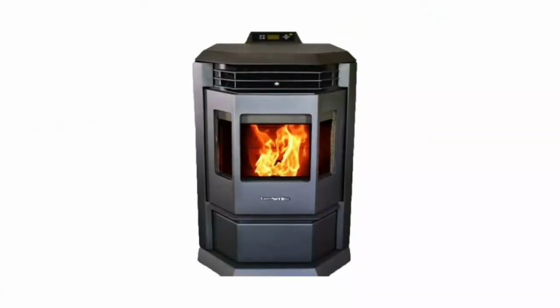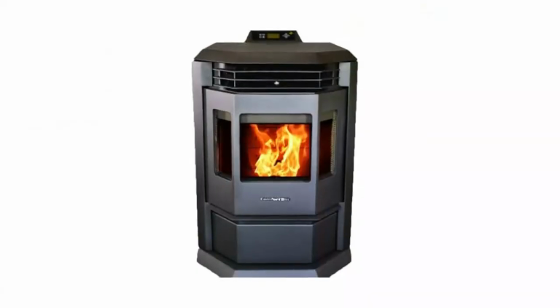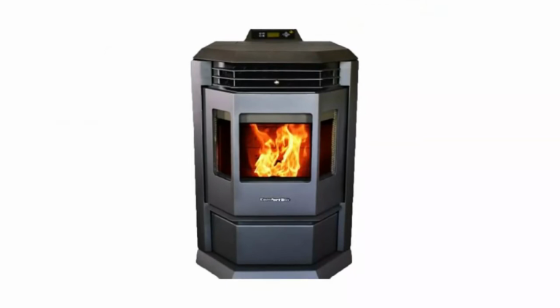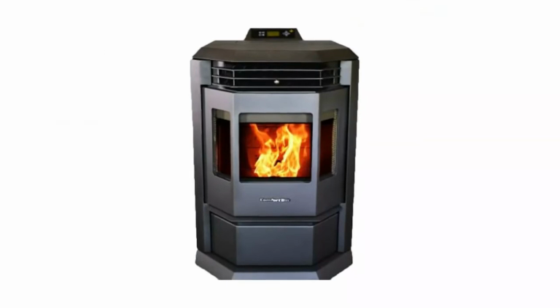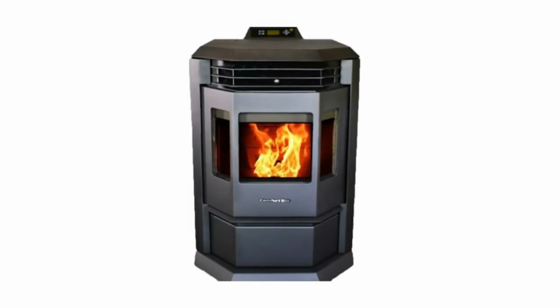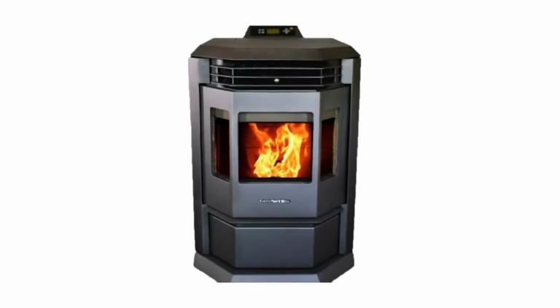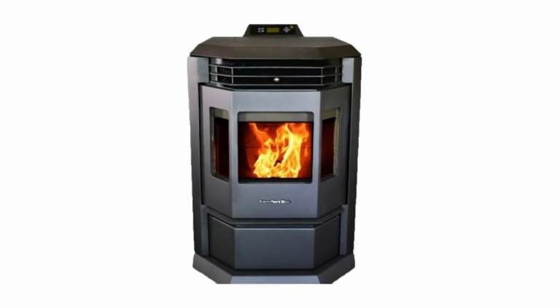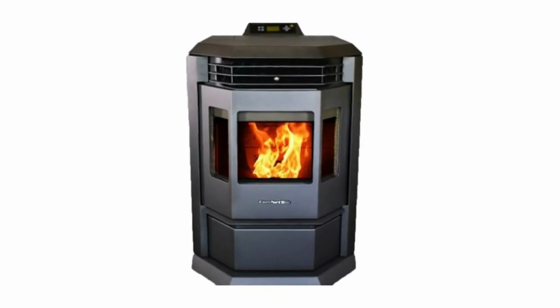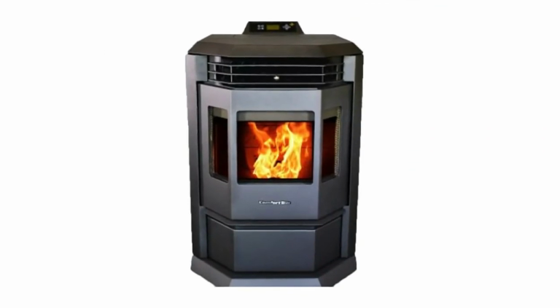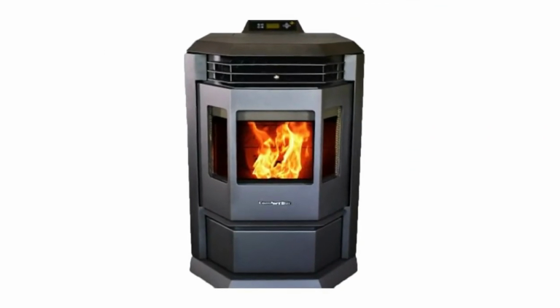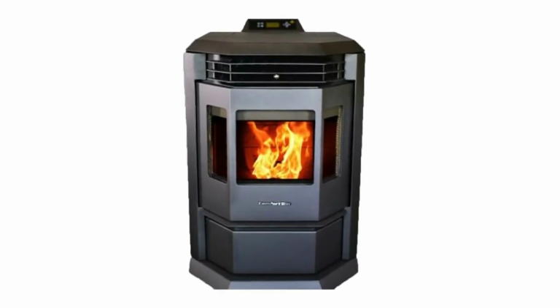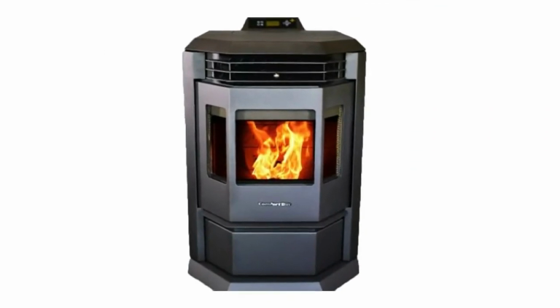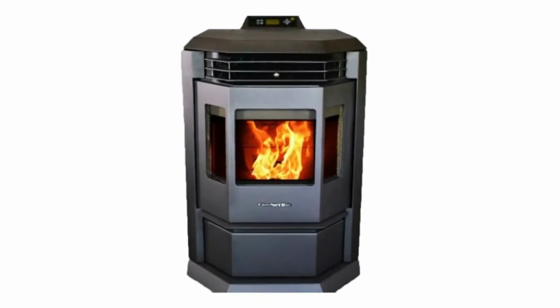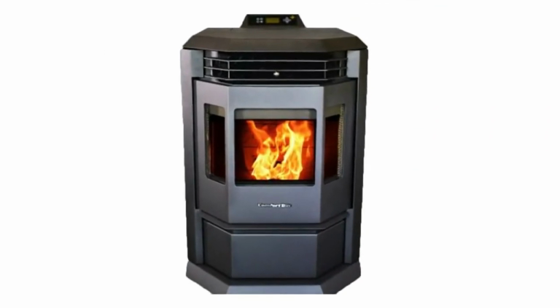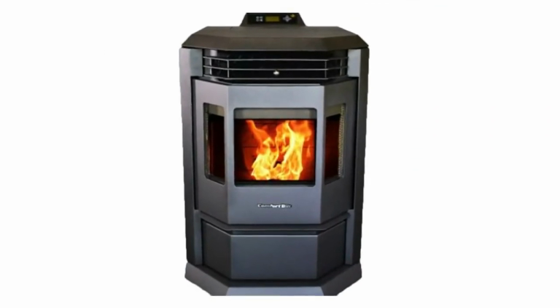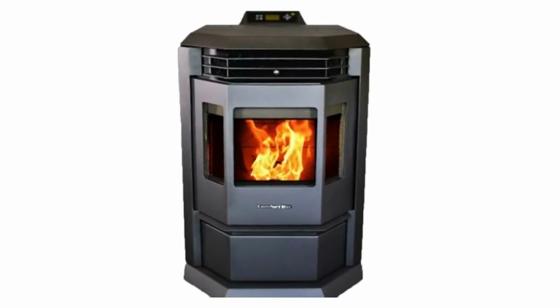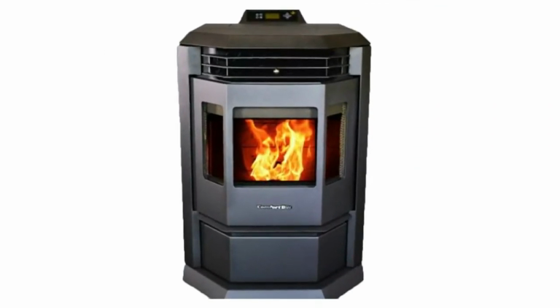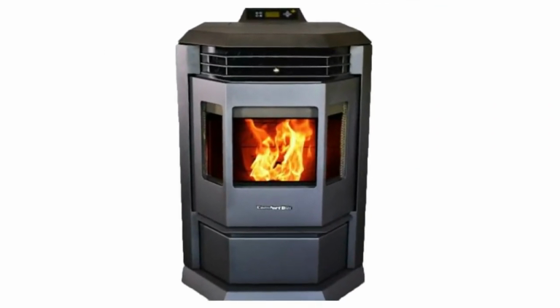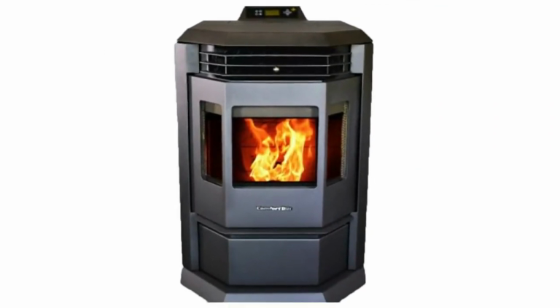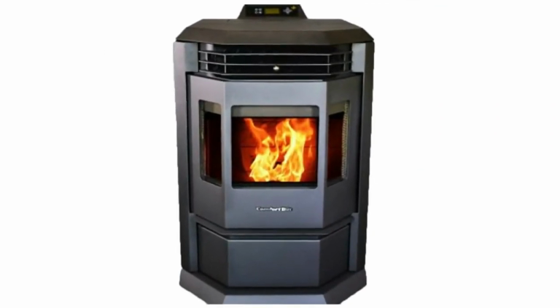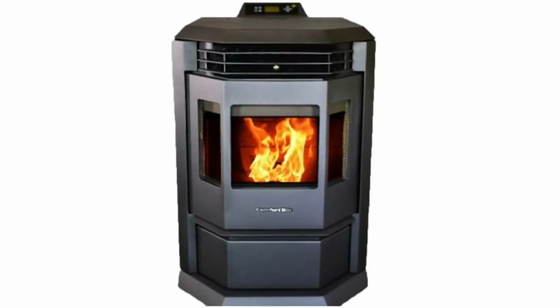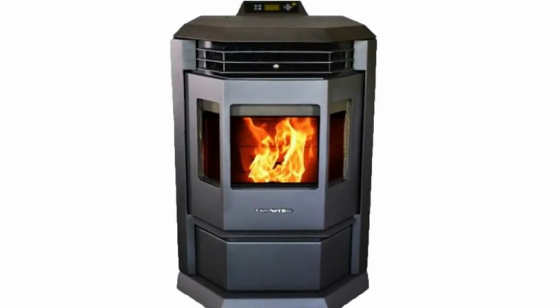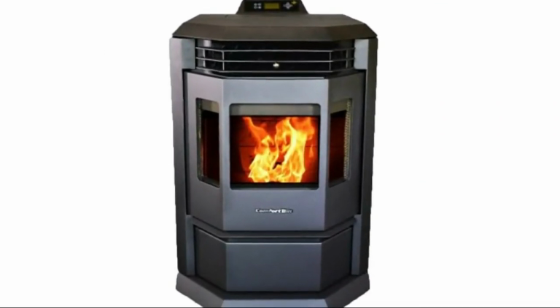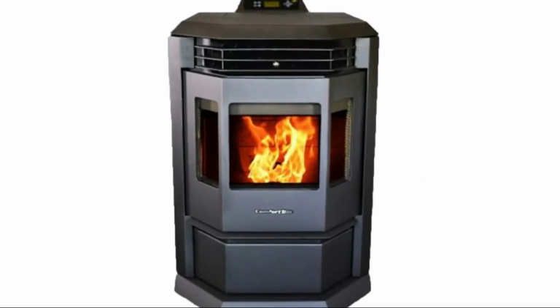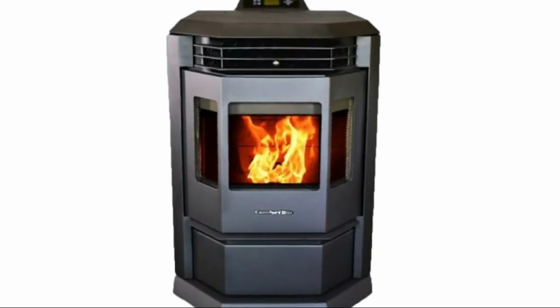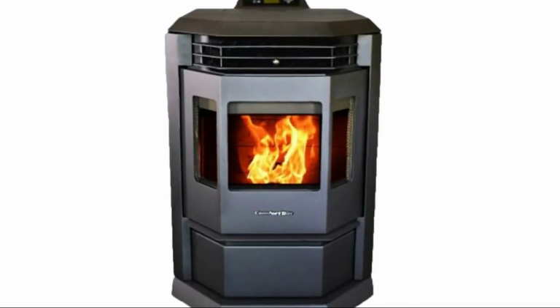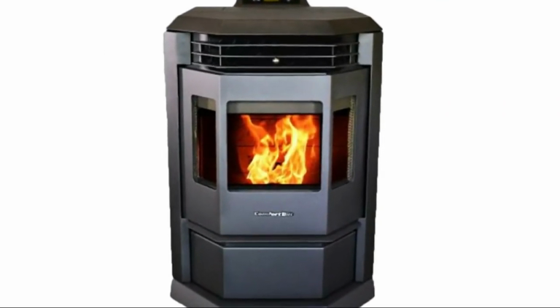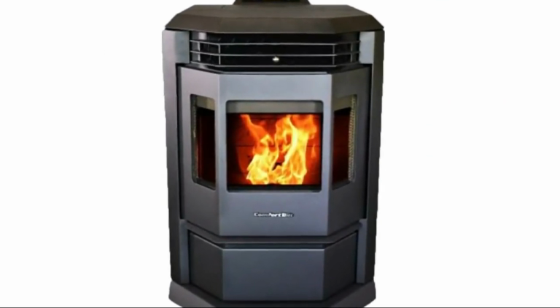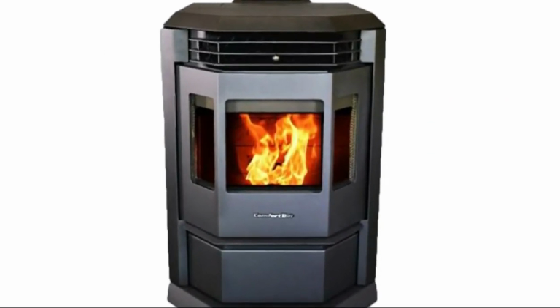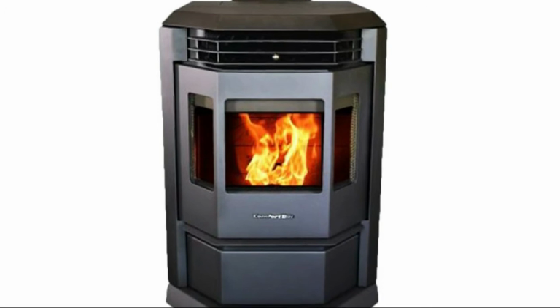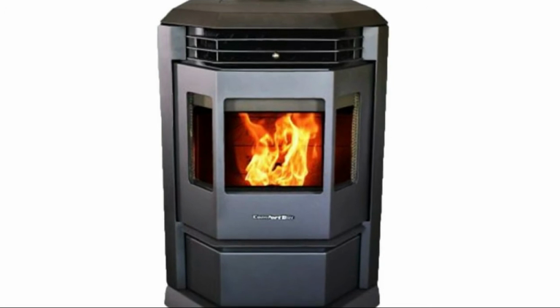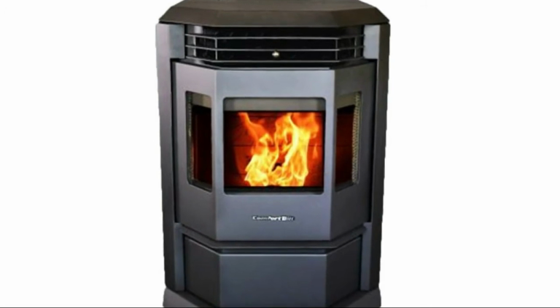All pellet stoves need to be cleaned. Most have hard-to-reach chambers that build up ash, which impairs the stove's ability to transfer heat. This unit is designed with convenience and ease in mind.